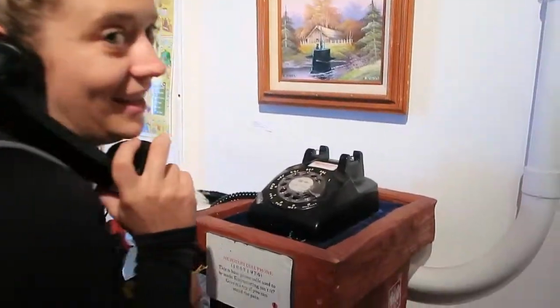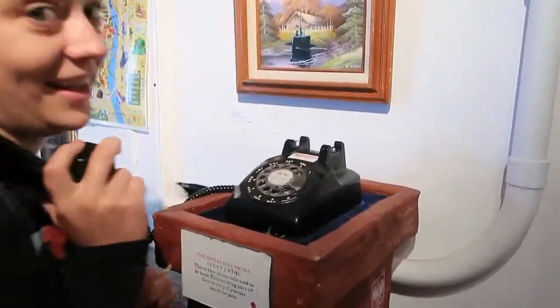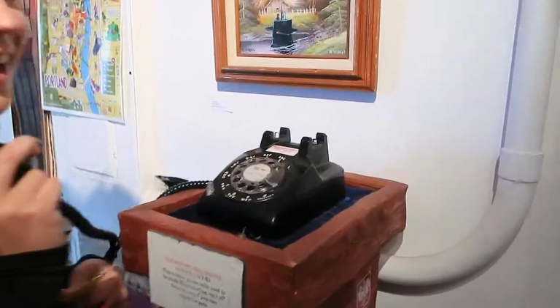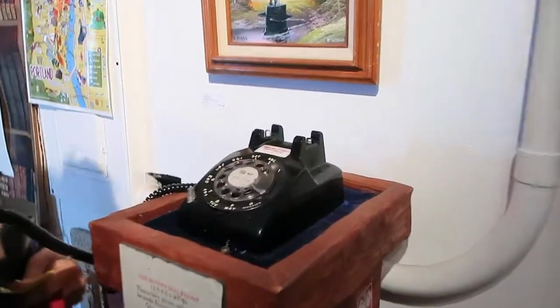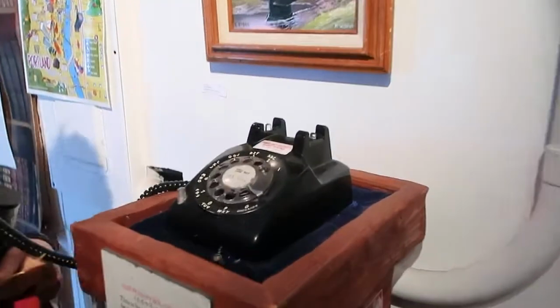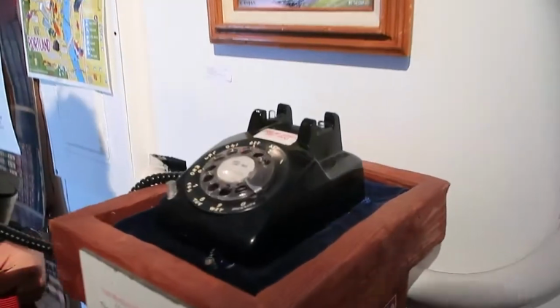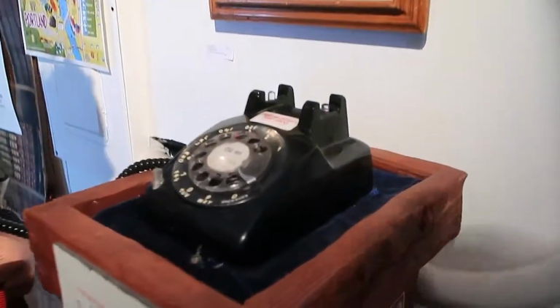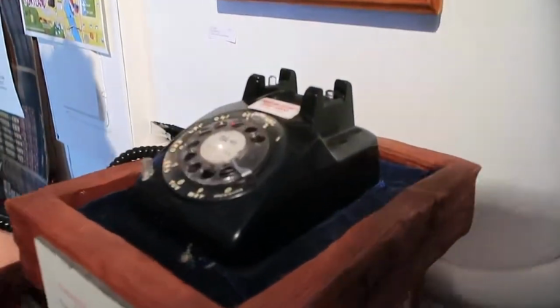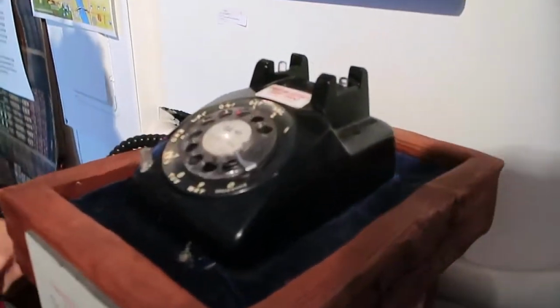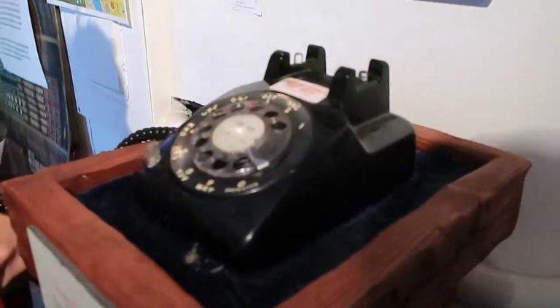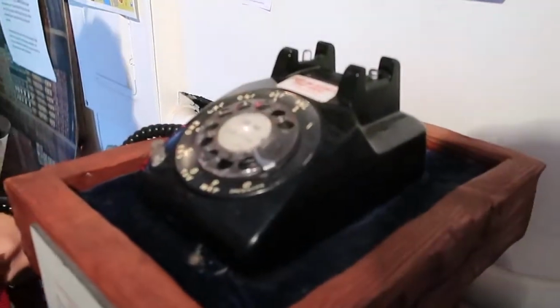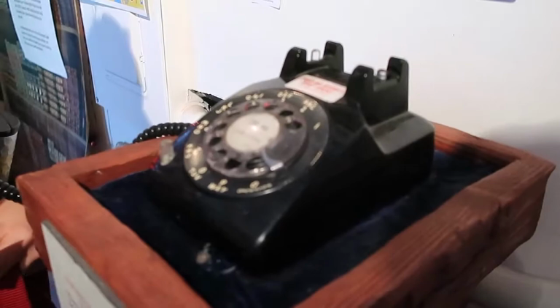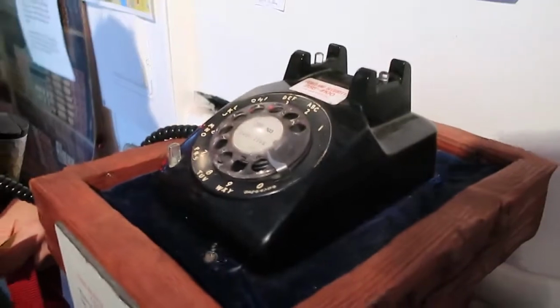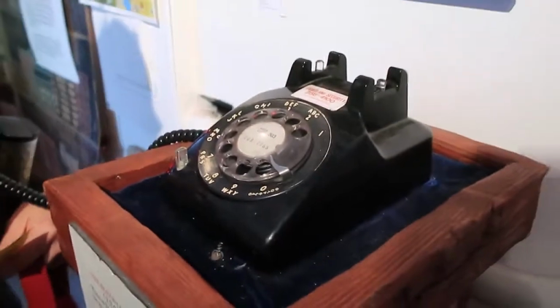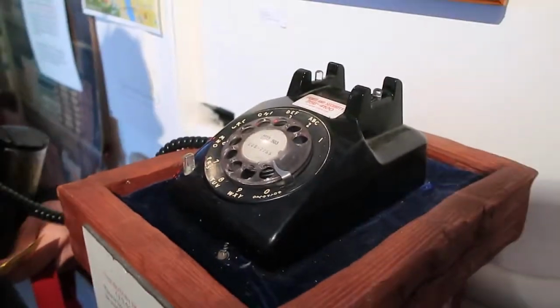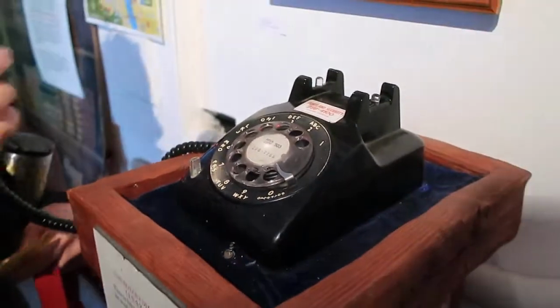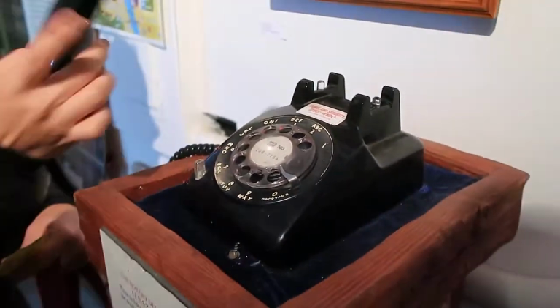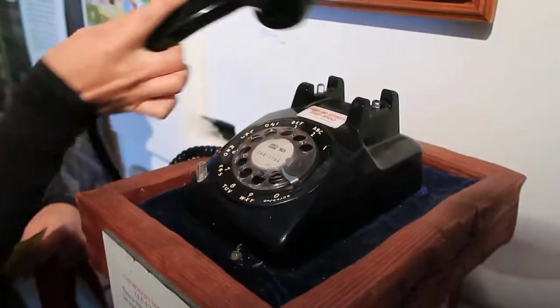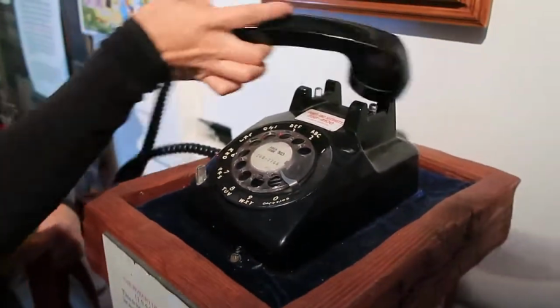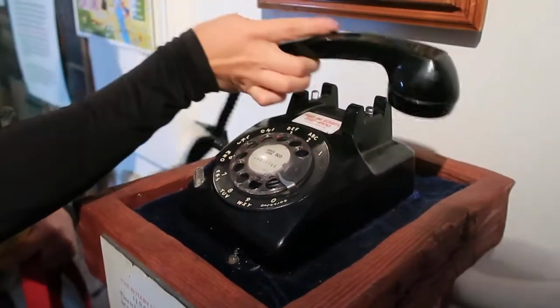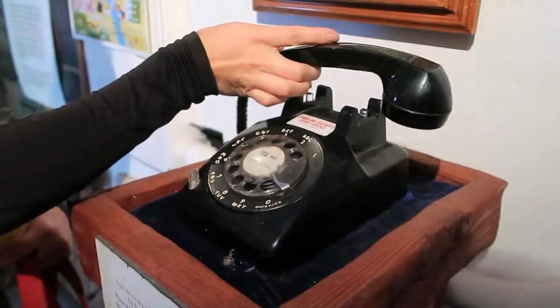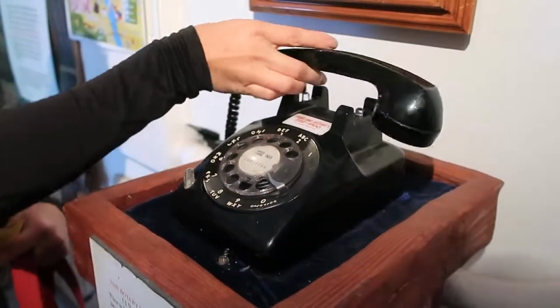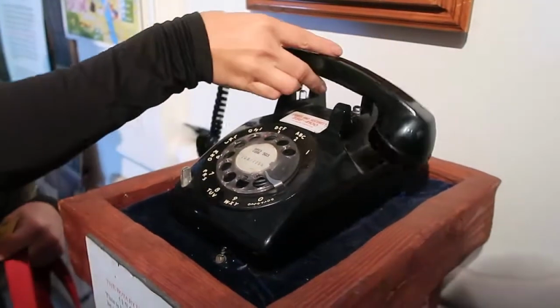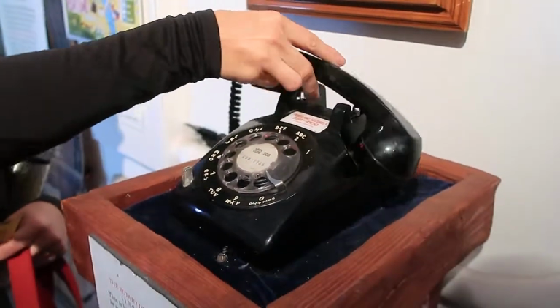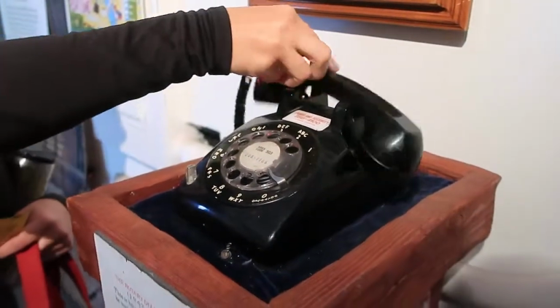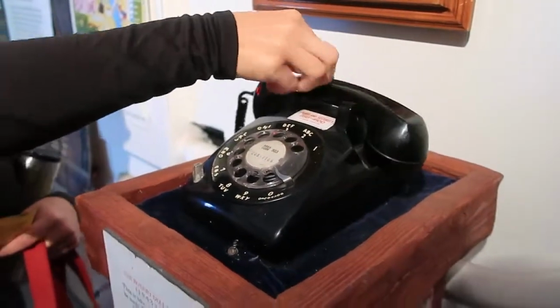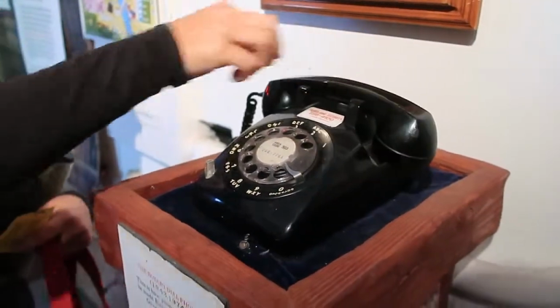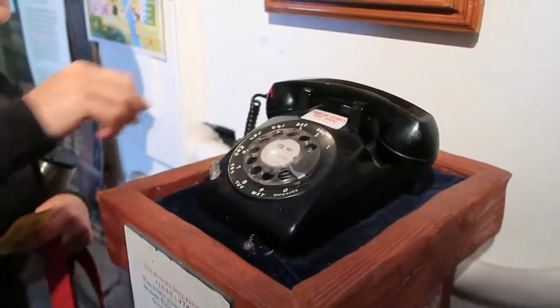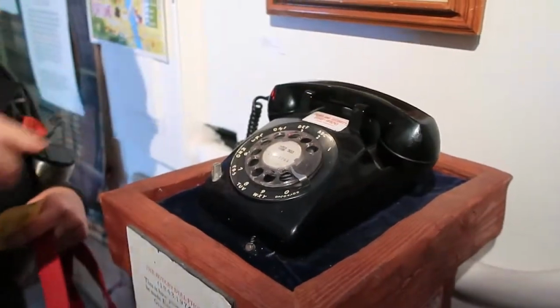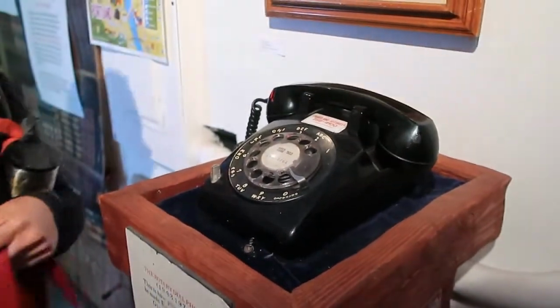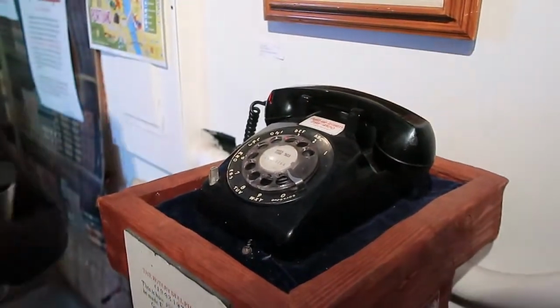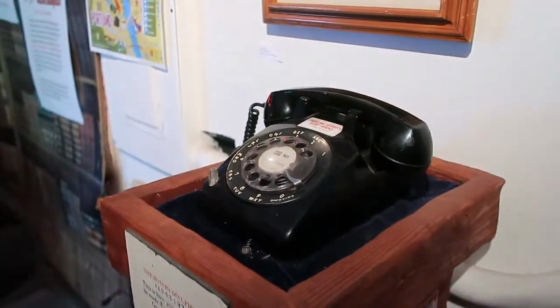Even Lanae's never seen a phone like this. I had a phone like this in the early 90s.